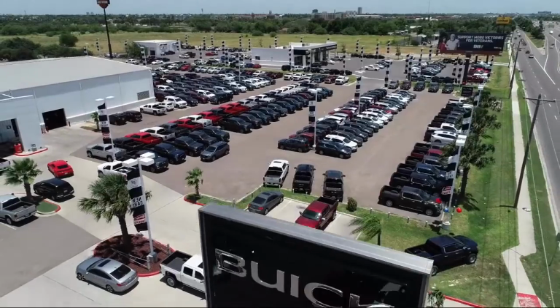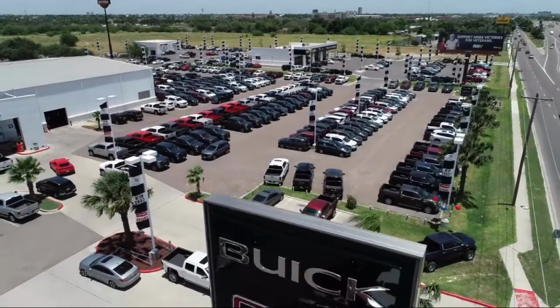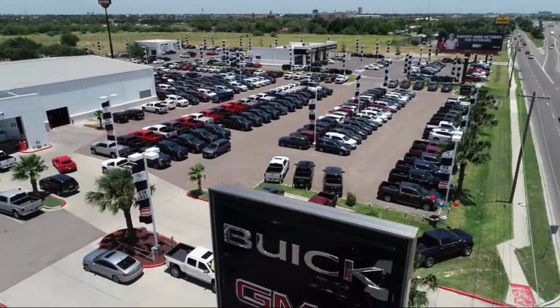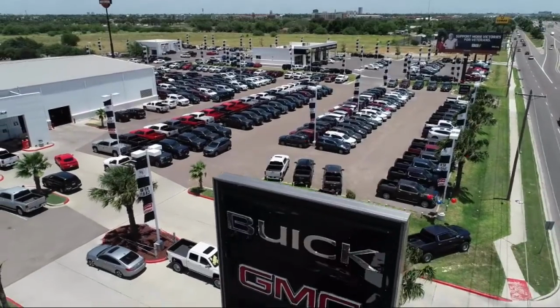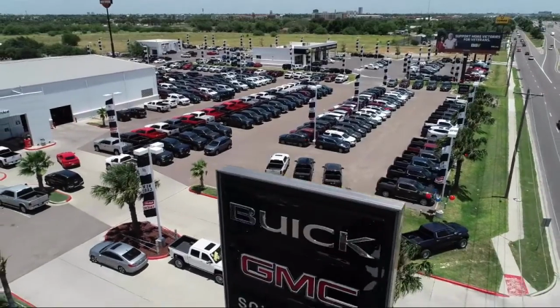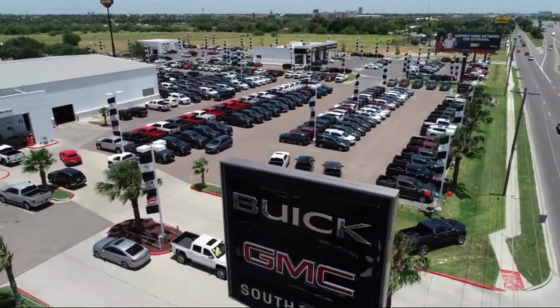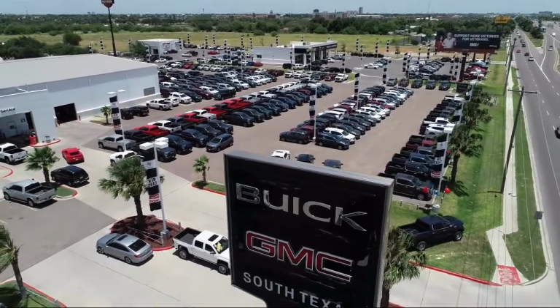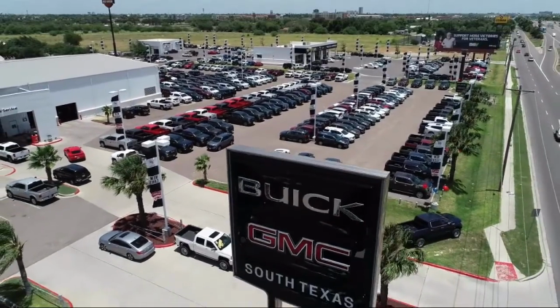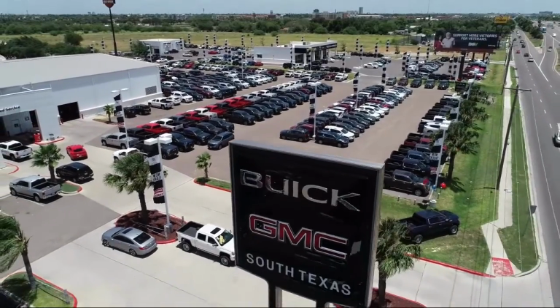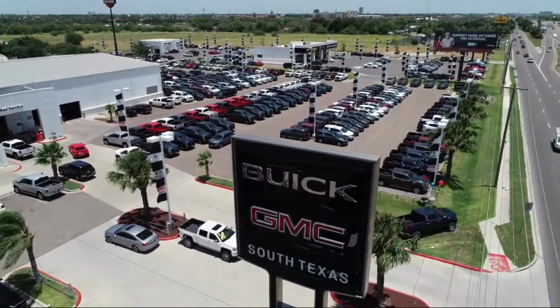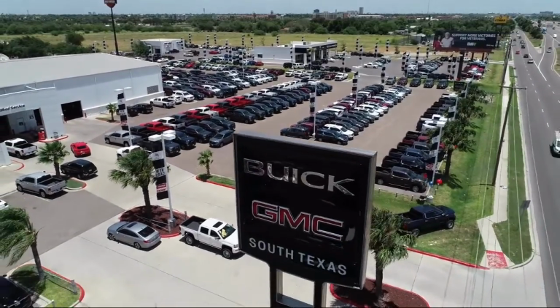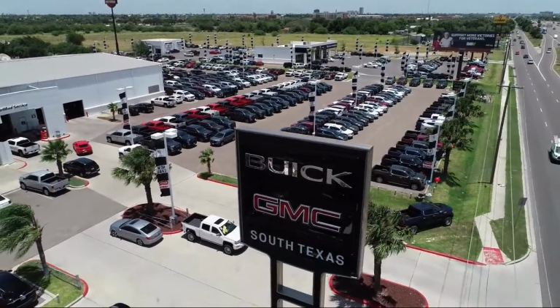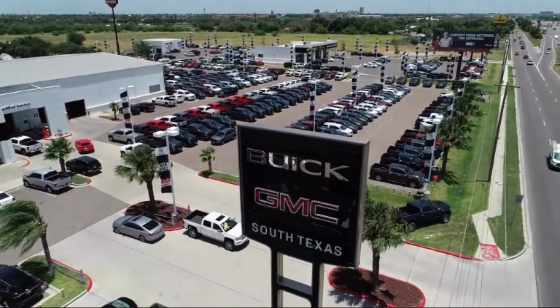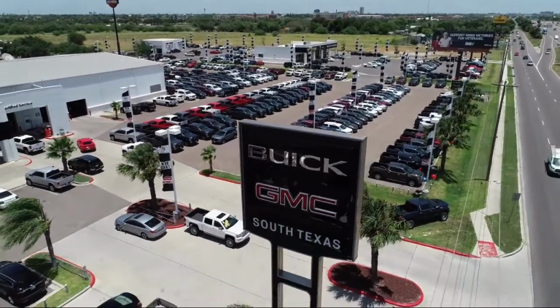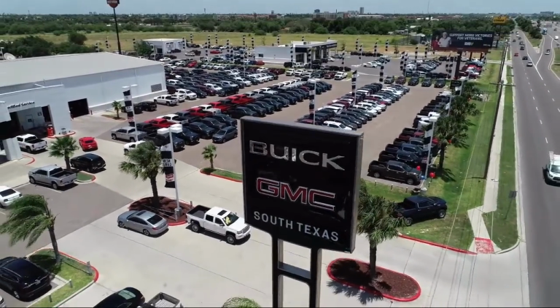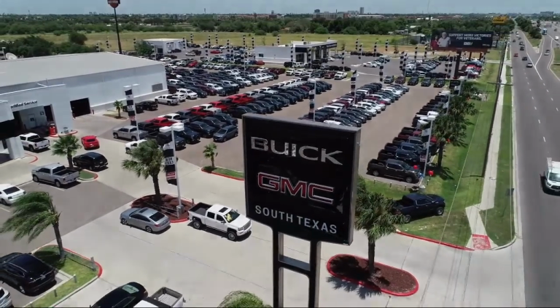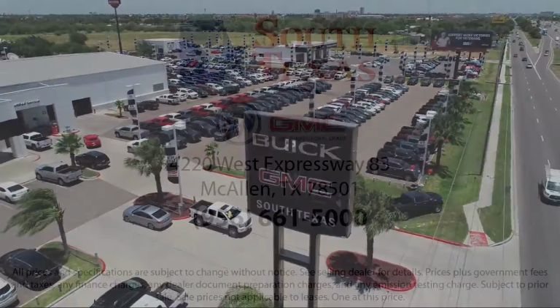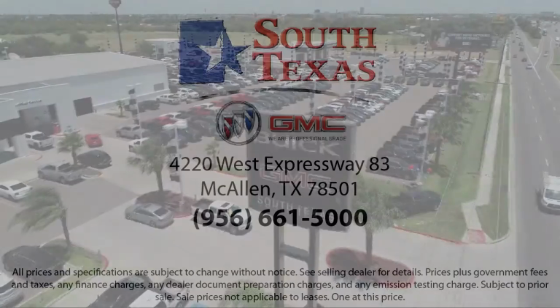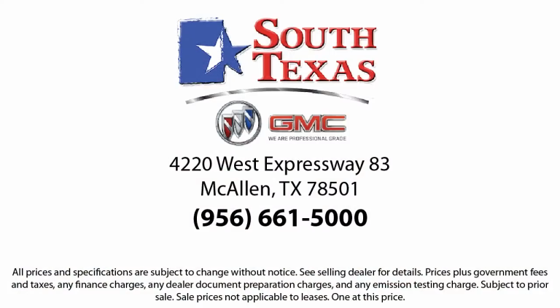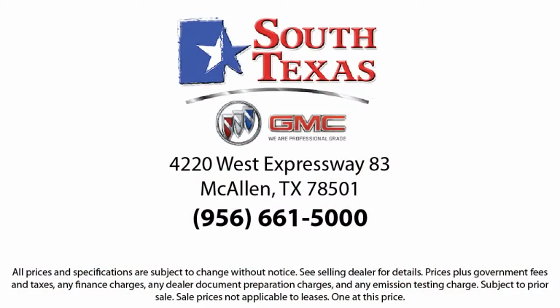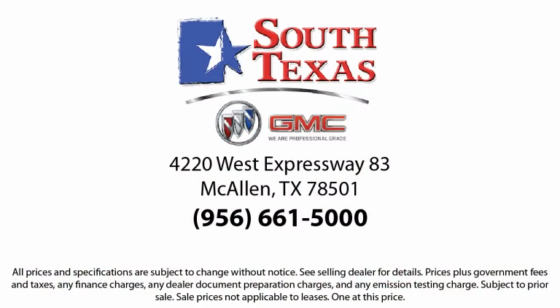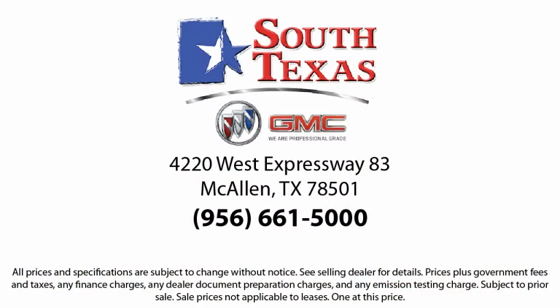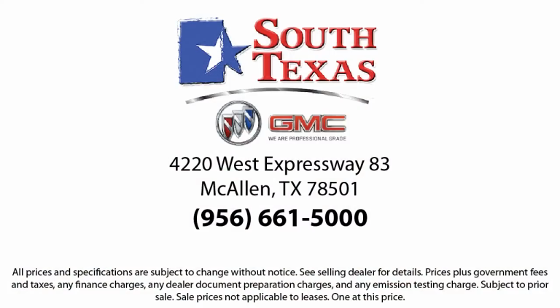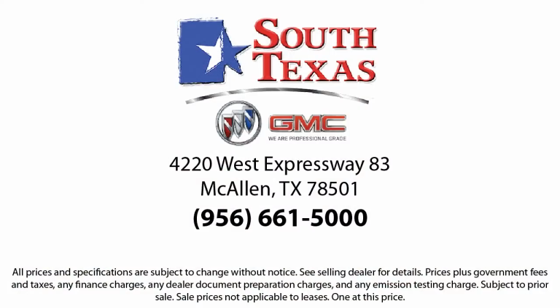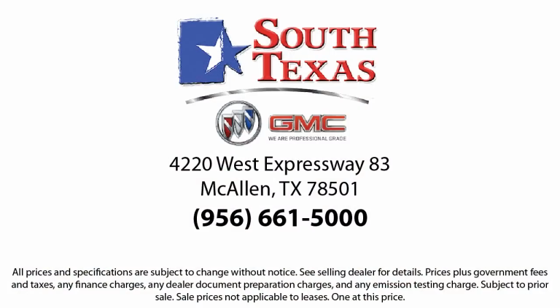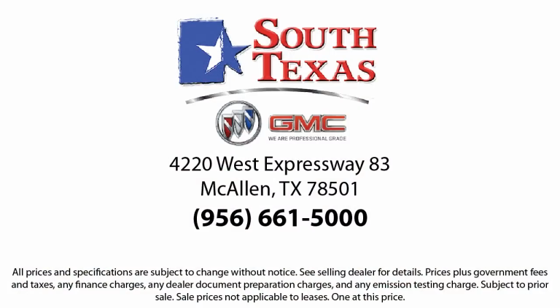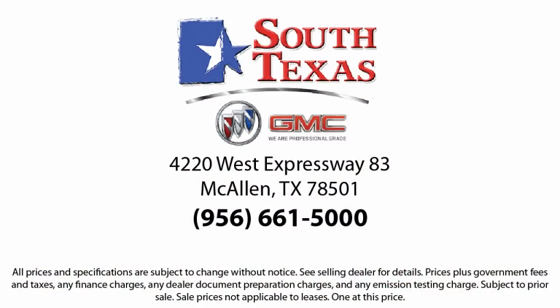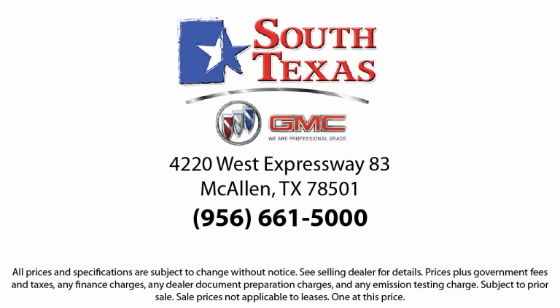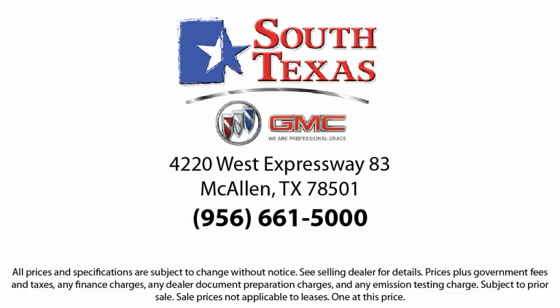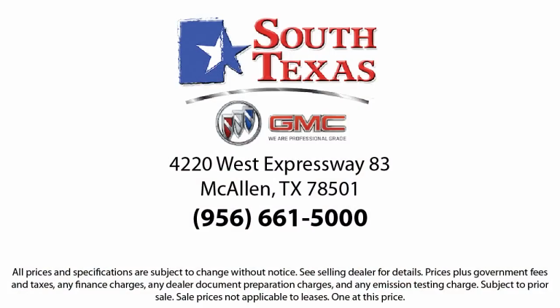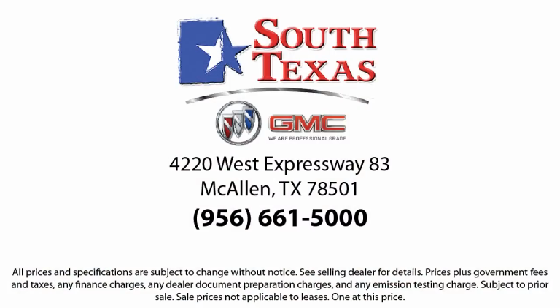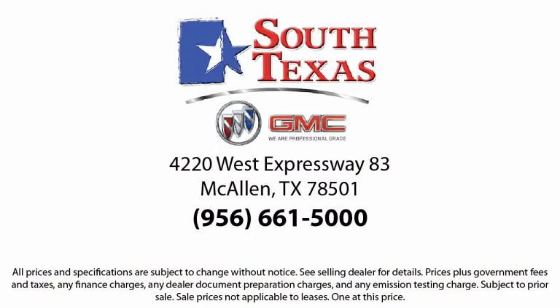Come see us today at 4220 West Expressway 83 in McCown.